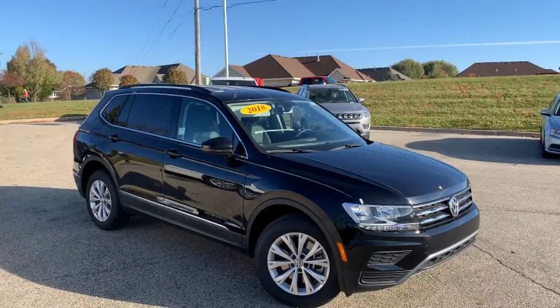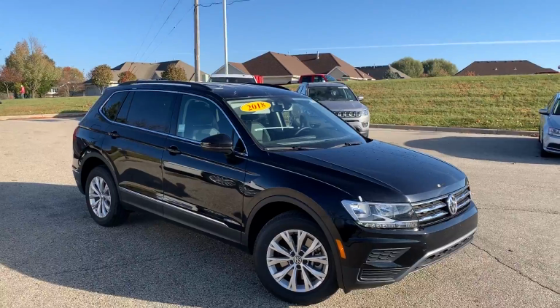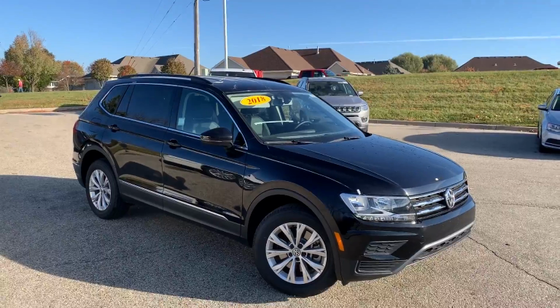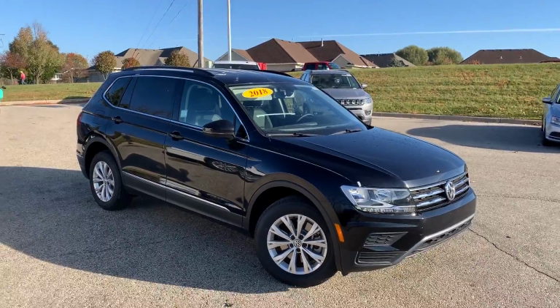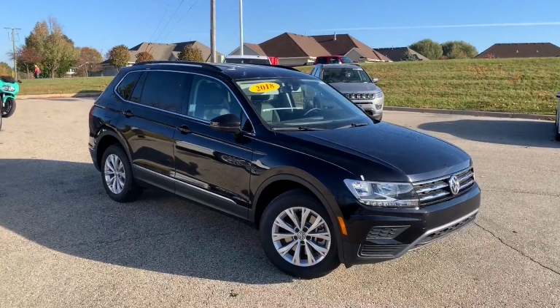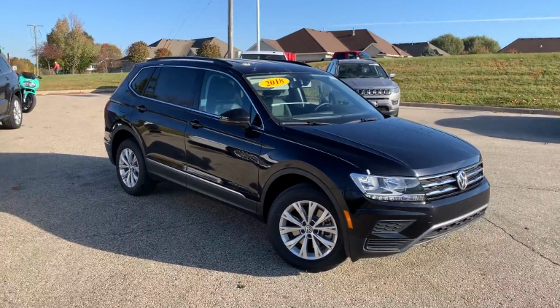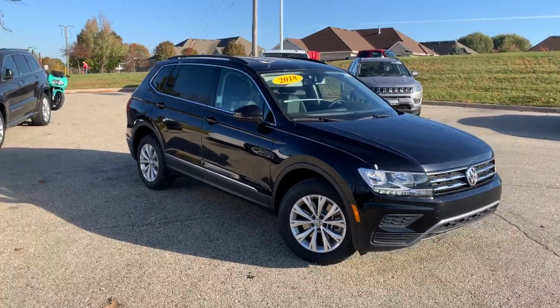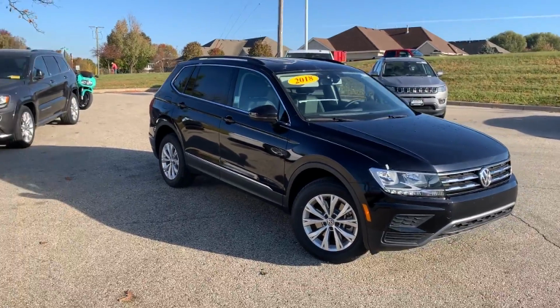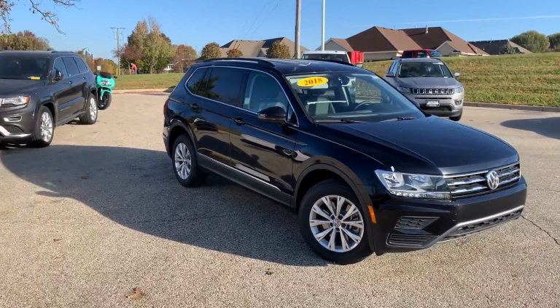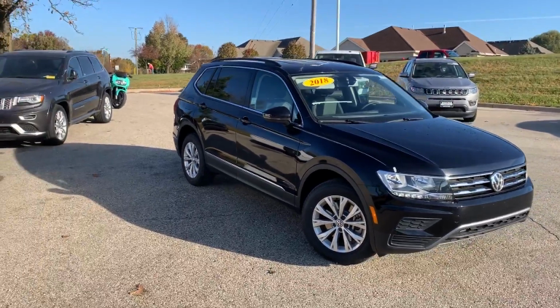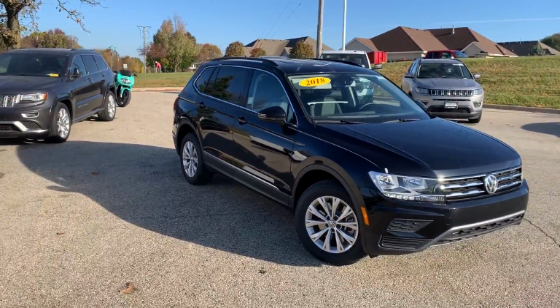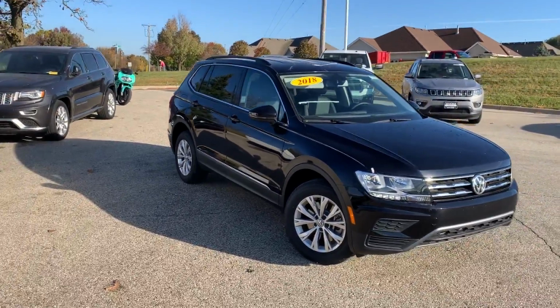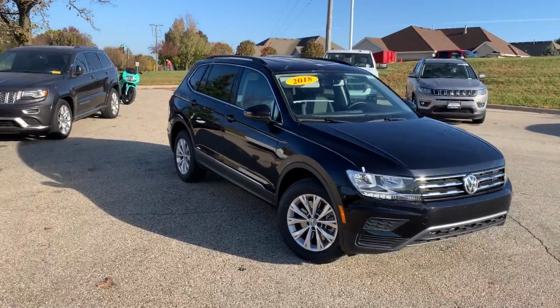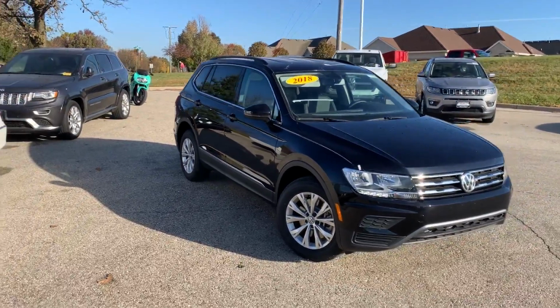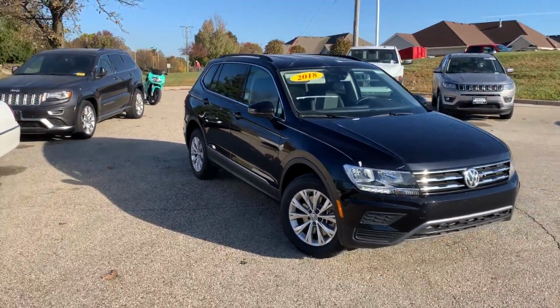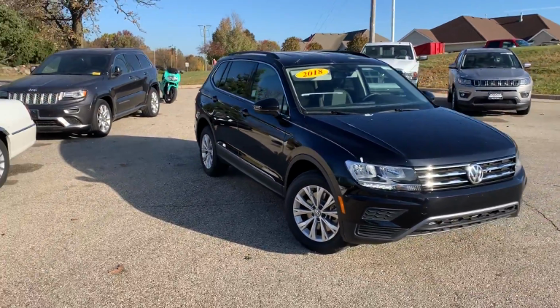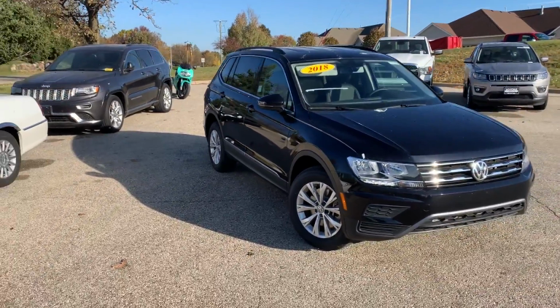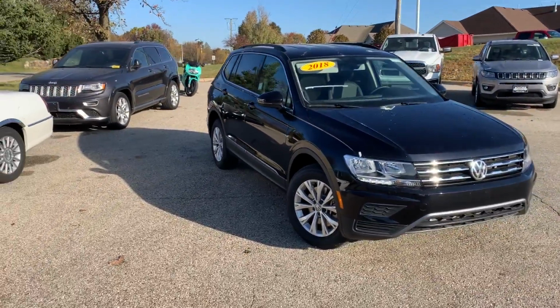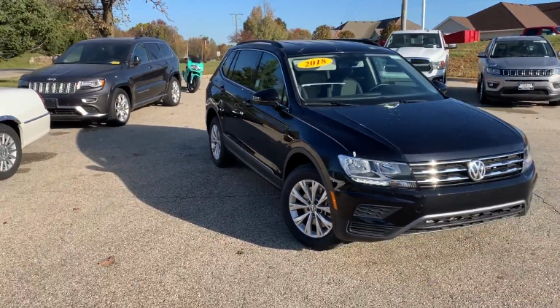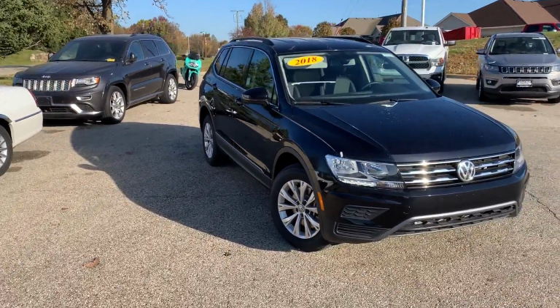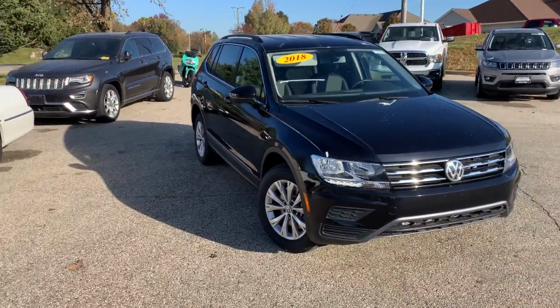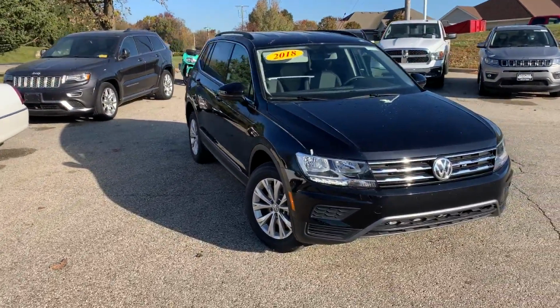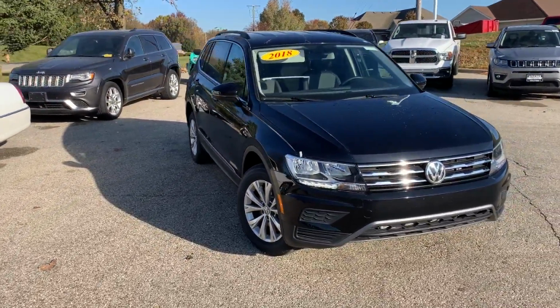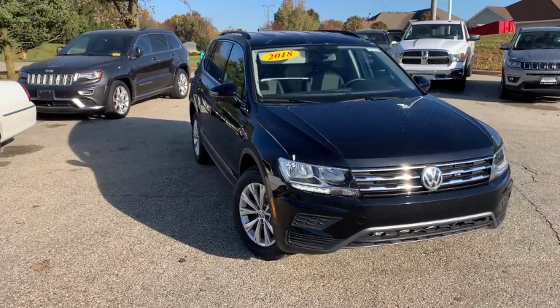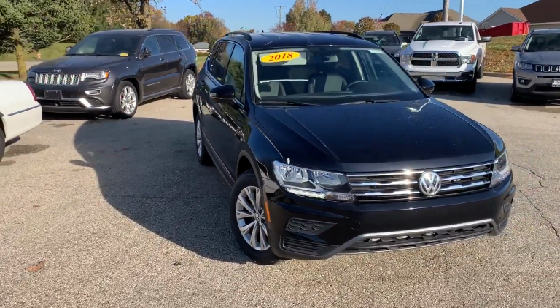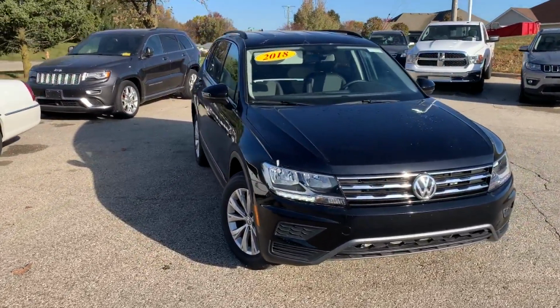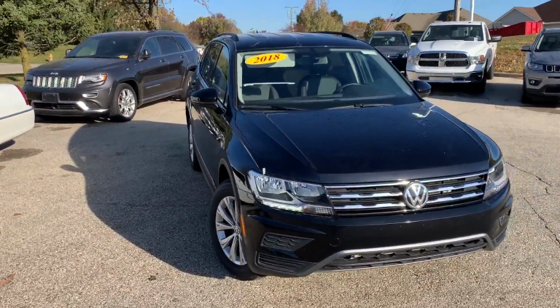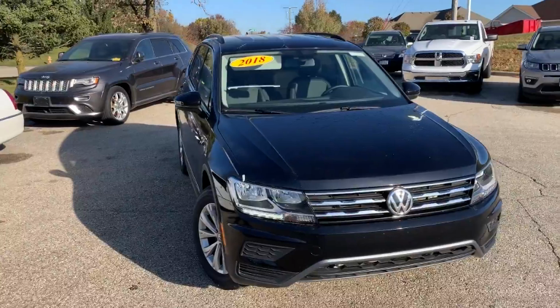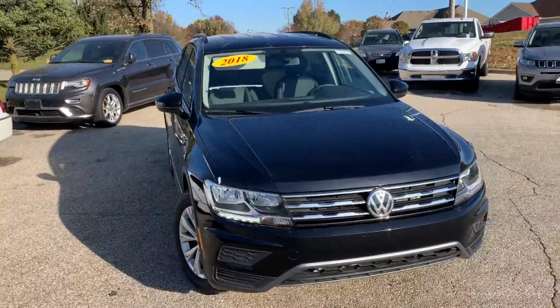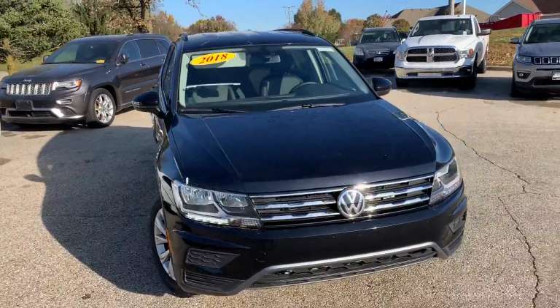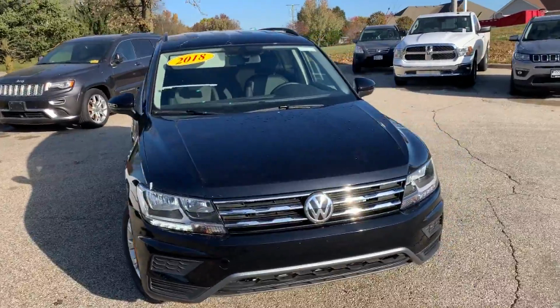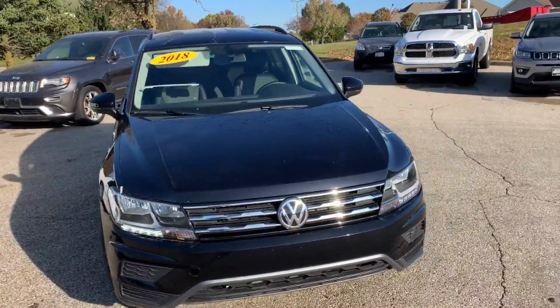Hi John, this is Cameron from Frank Boucher Volkswagen in Janesville. Today we're looking at your 2018 Volkswagen Tiguan.